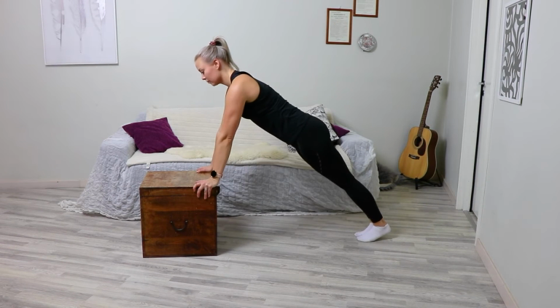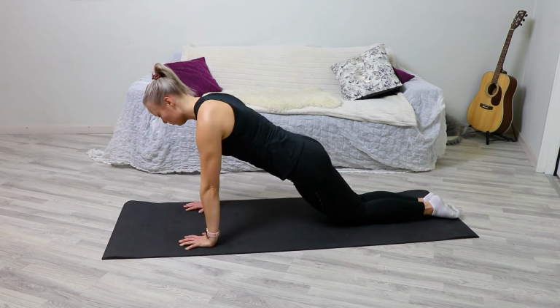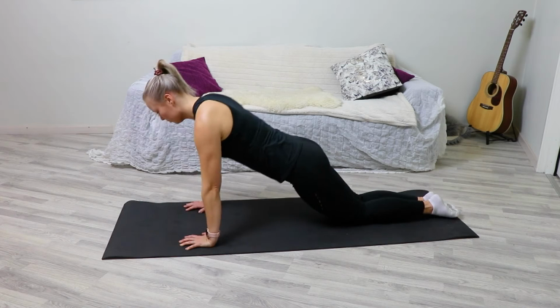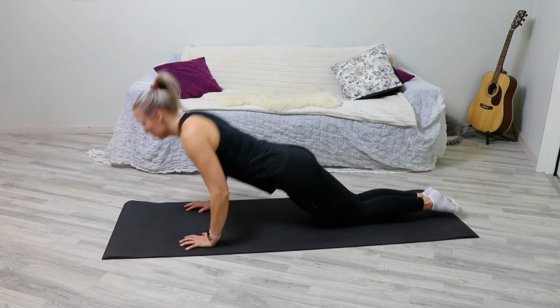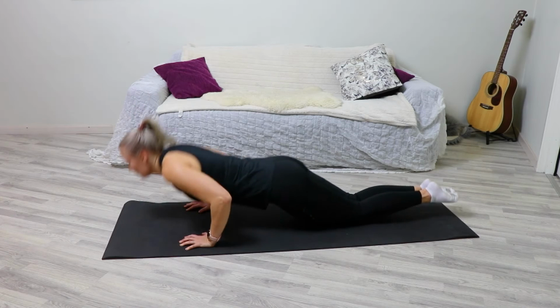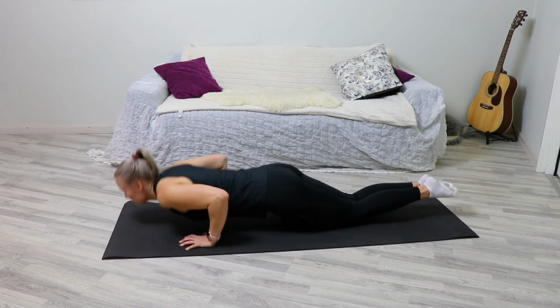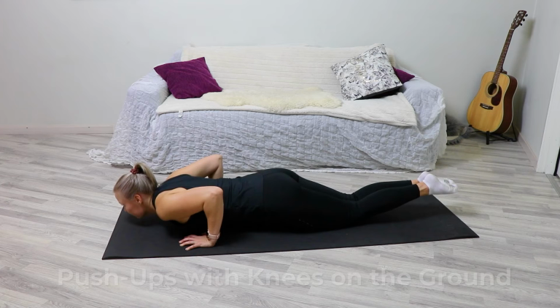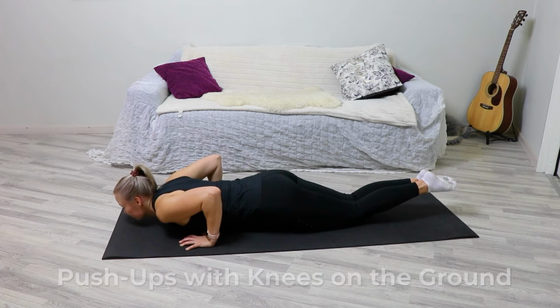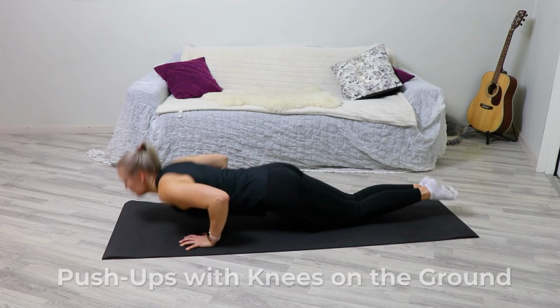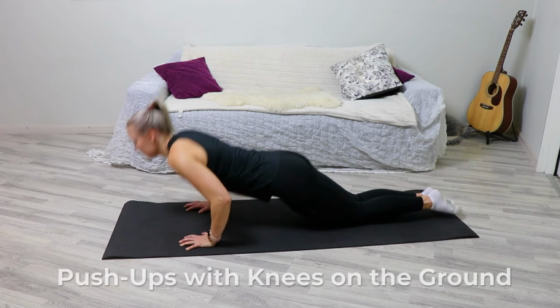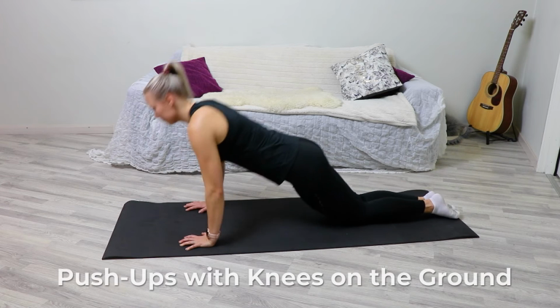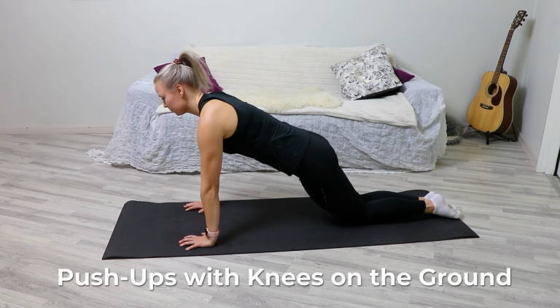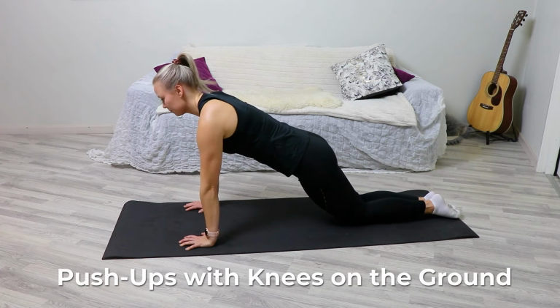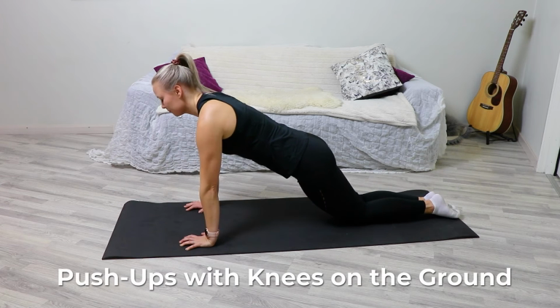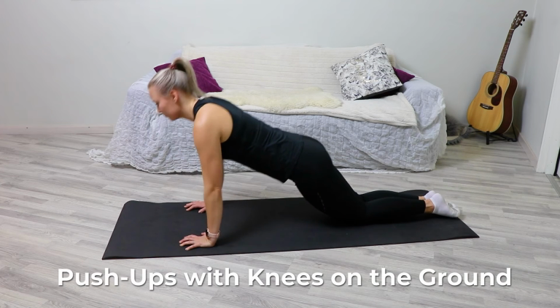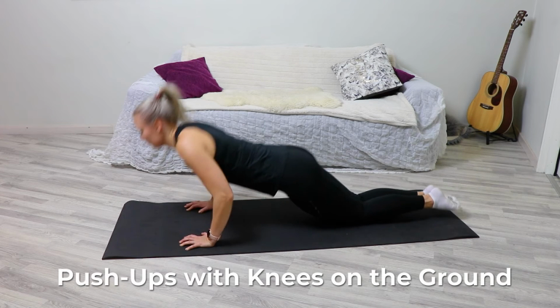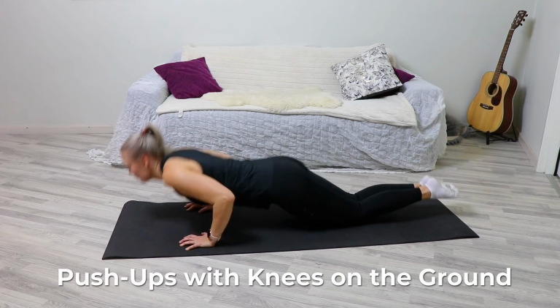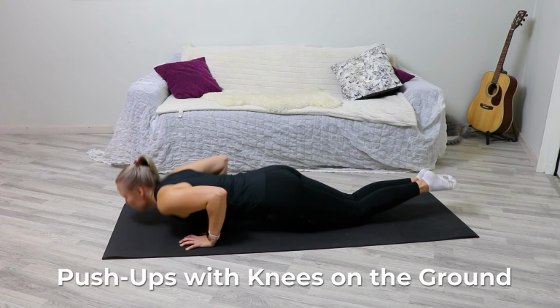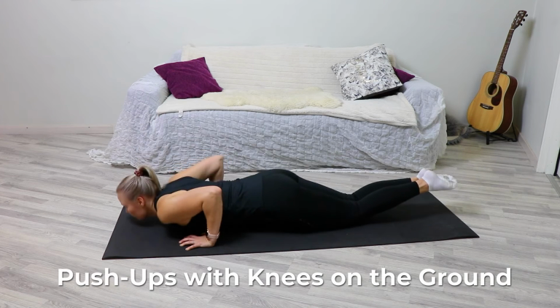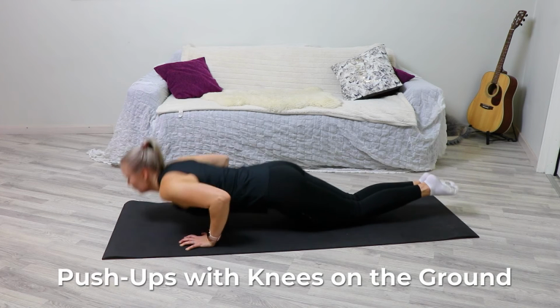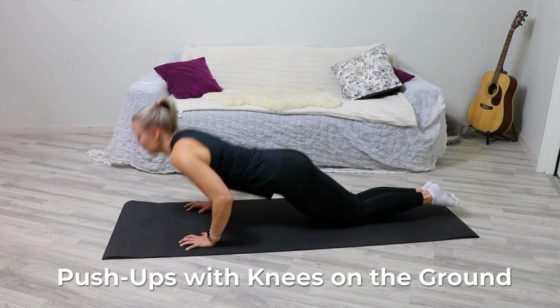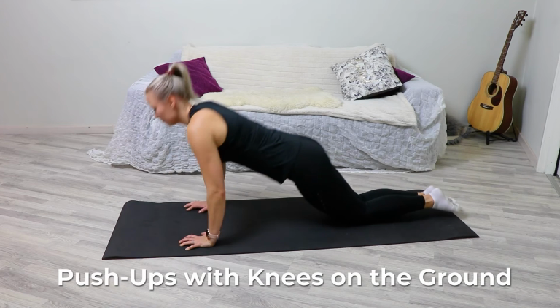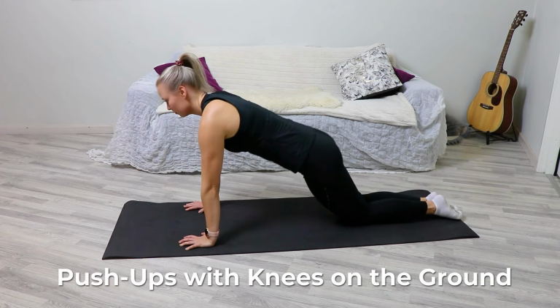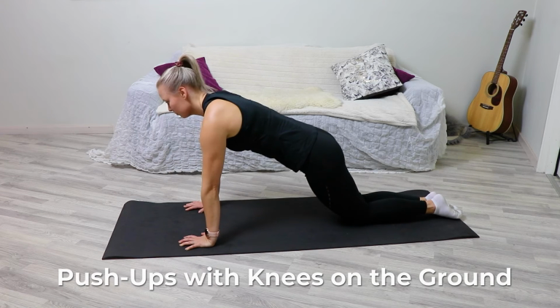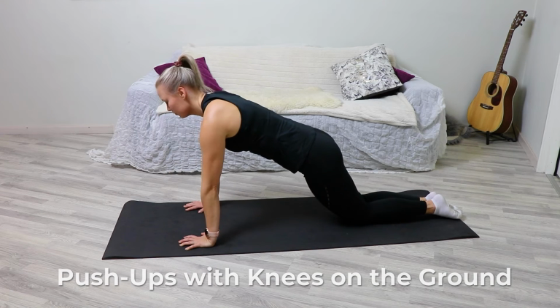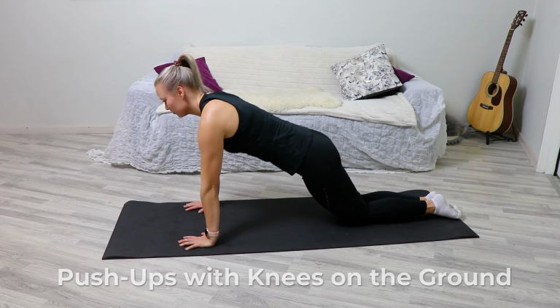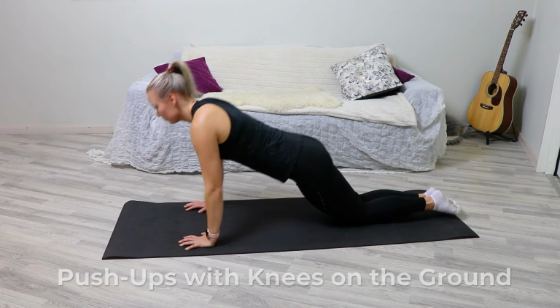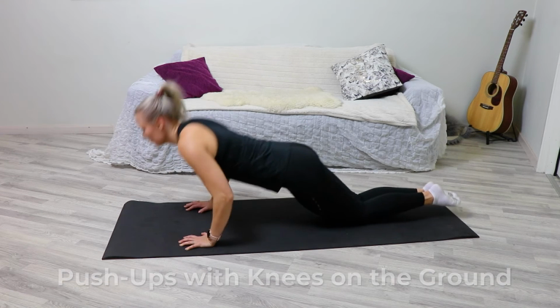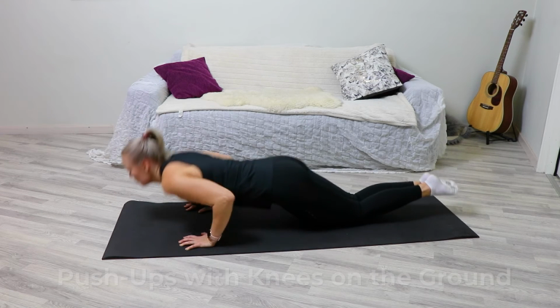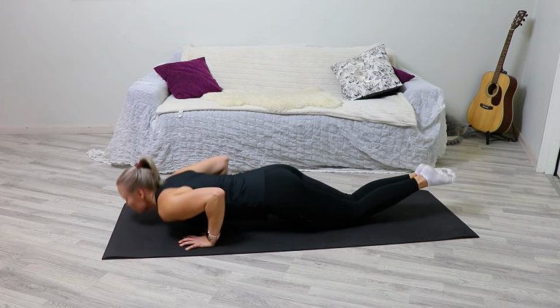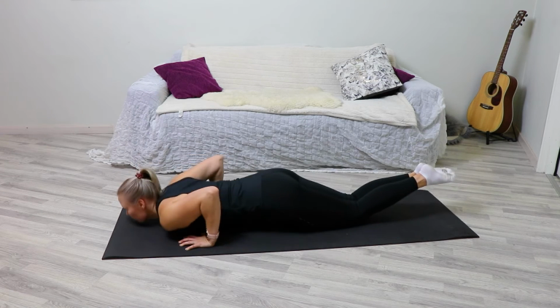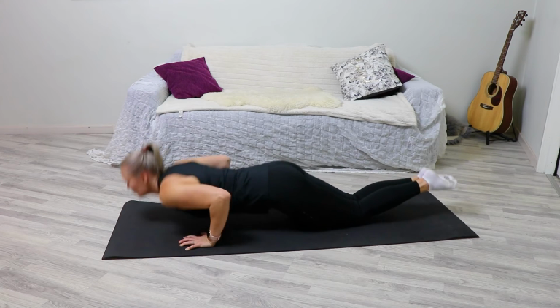Descend as low as you can, or until your chest touches the floor. Inhale during the descent.